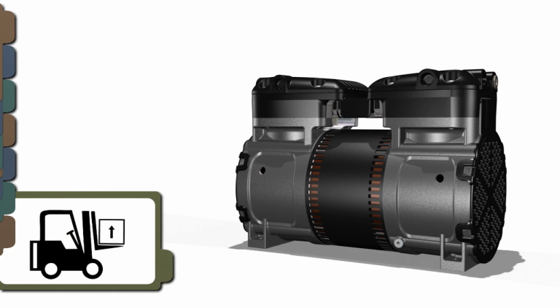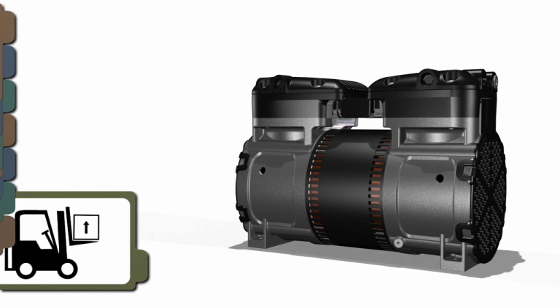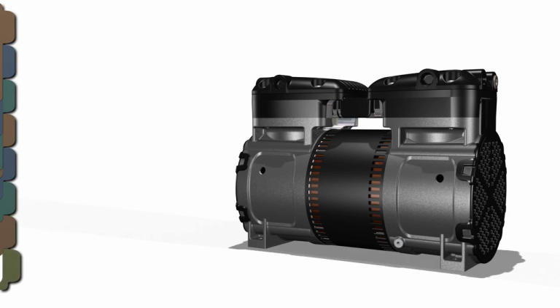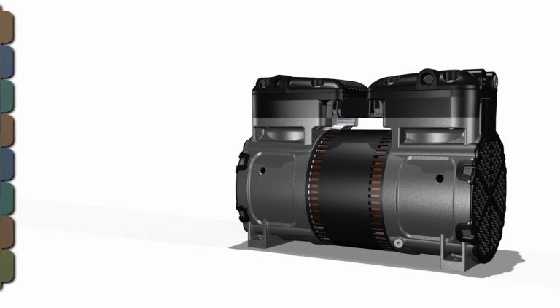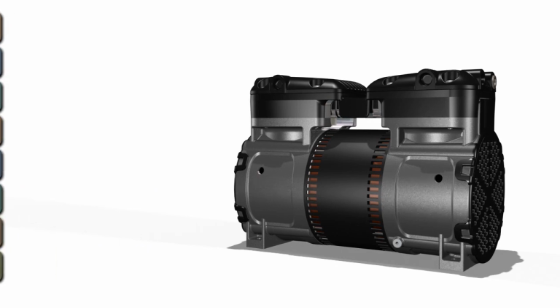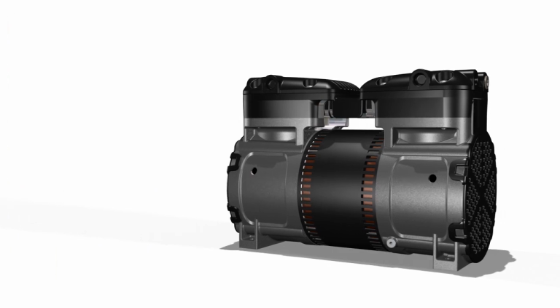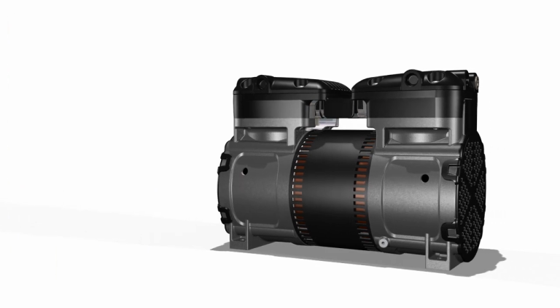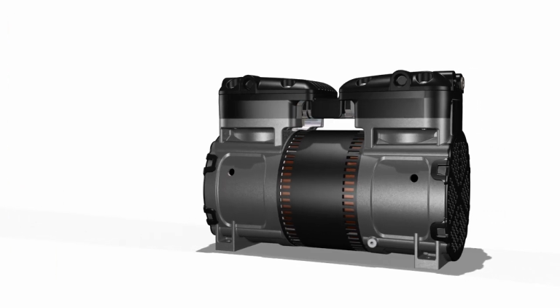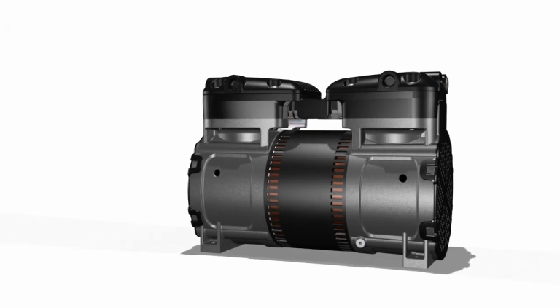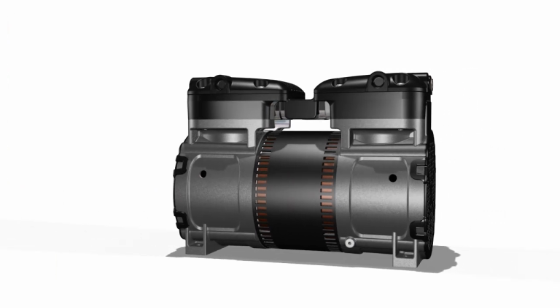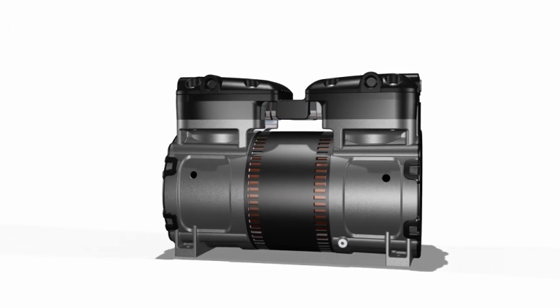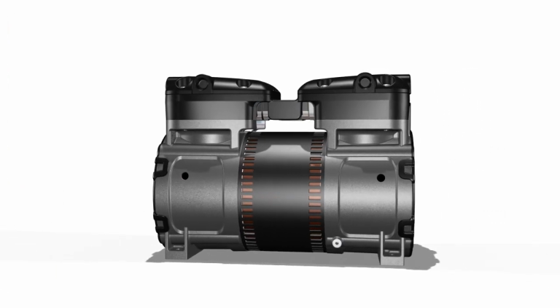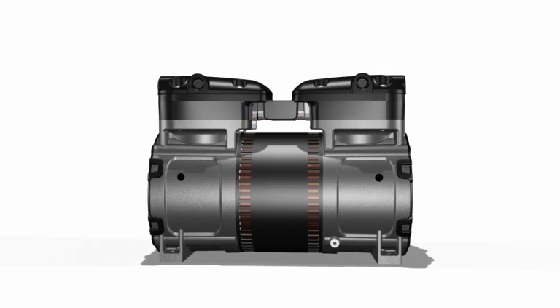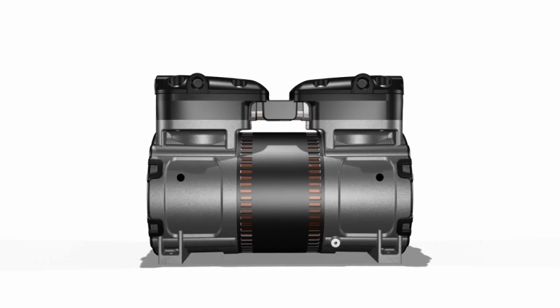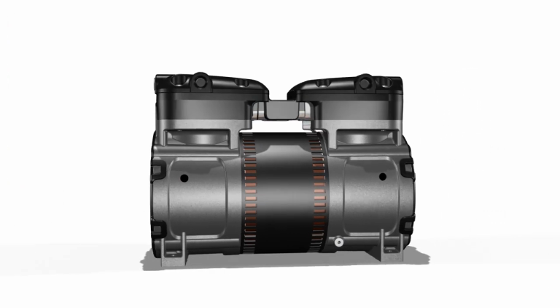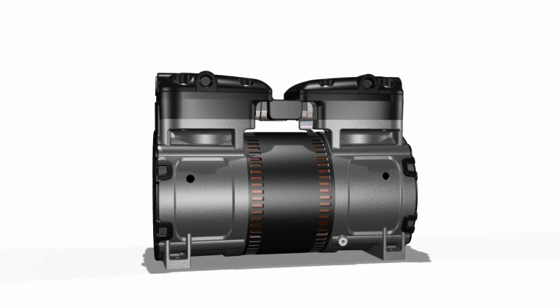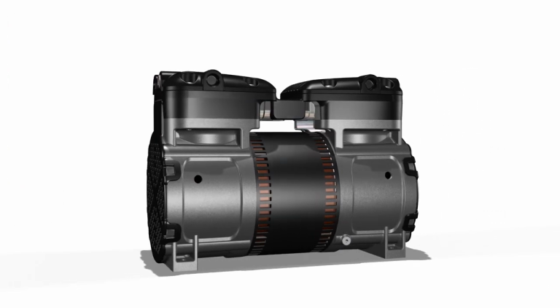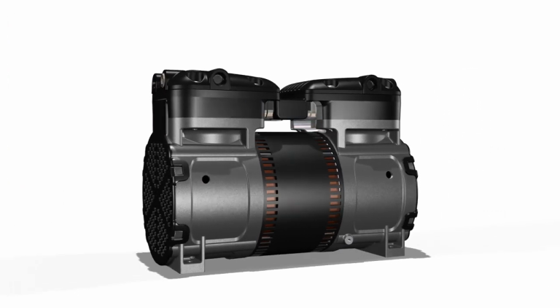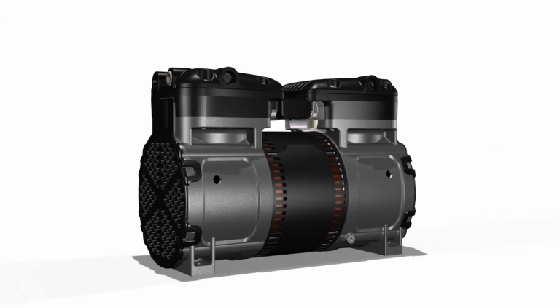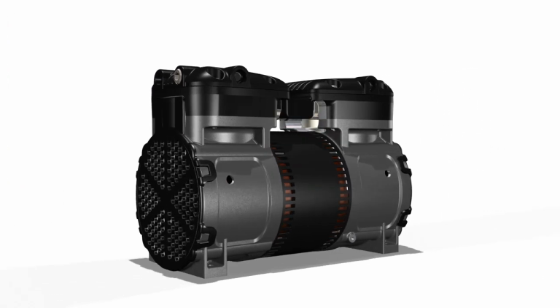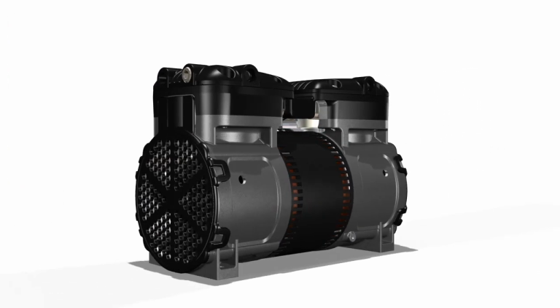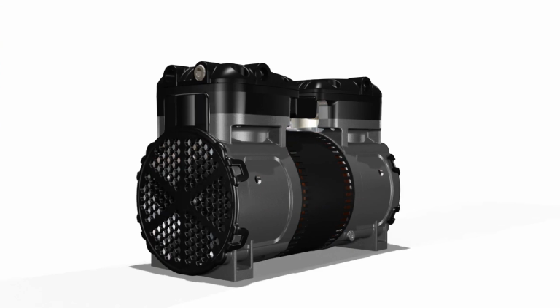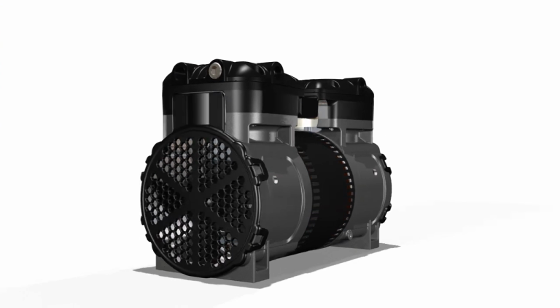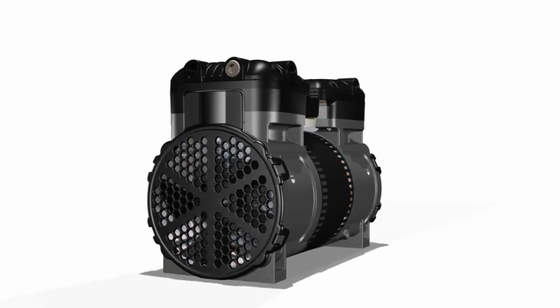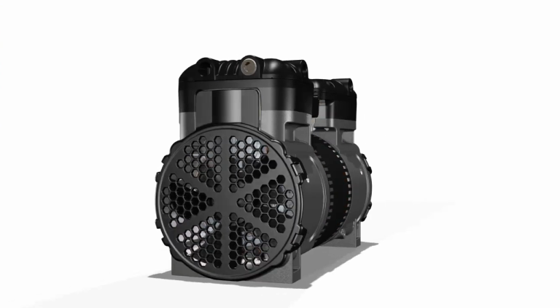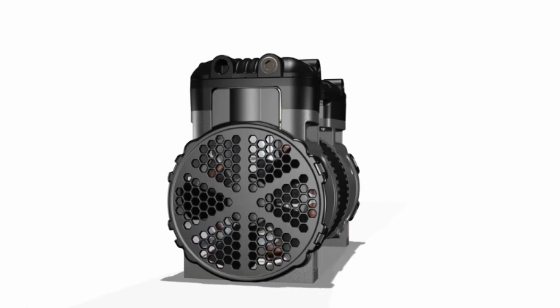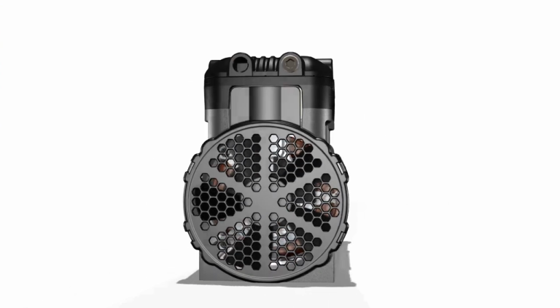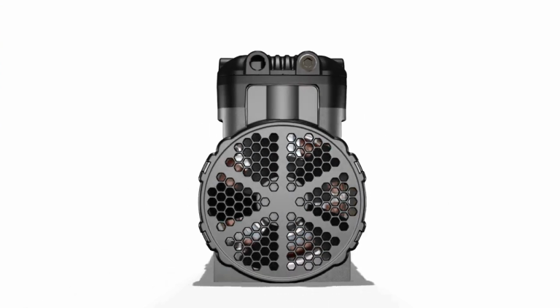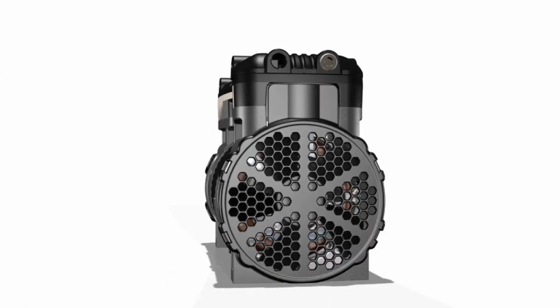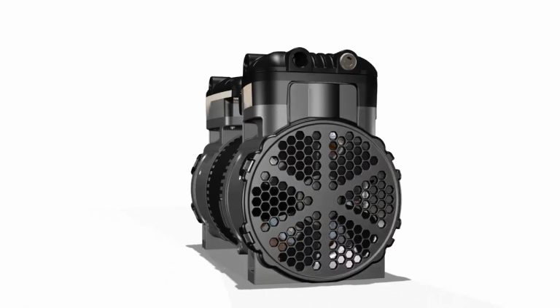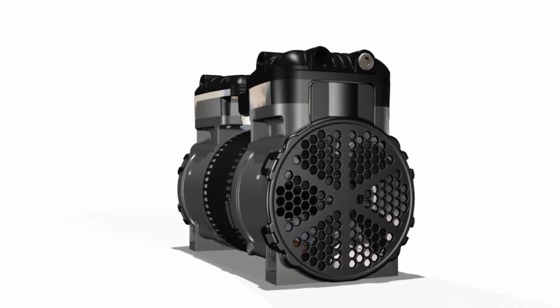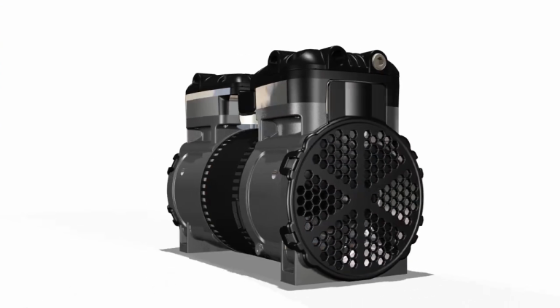The new 8687R is revolutionizing how you think about sound.